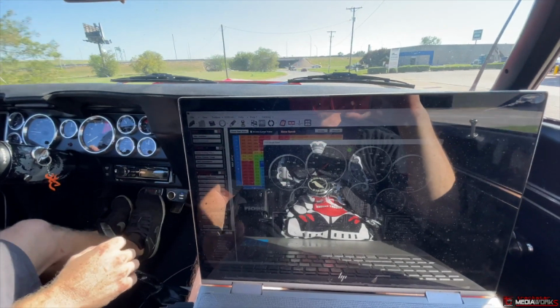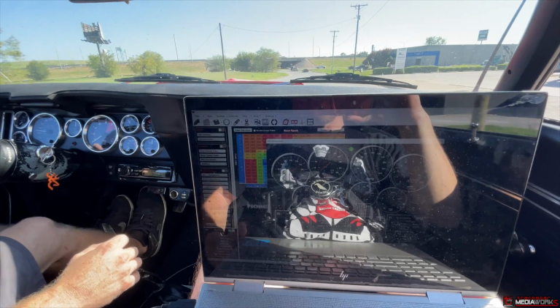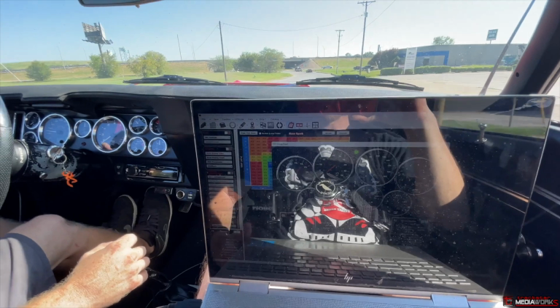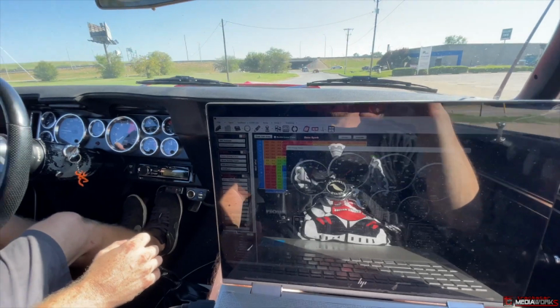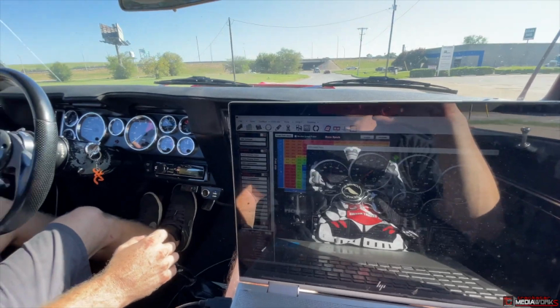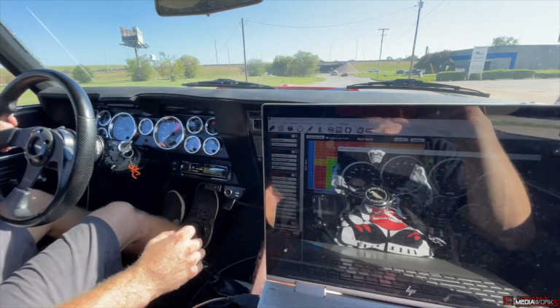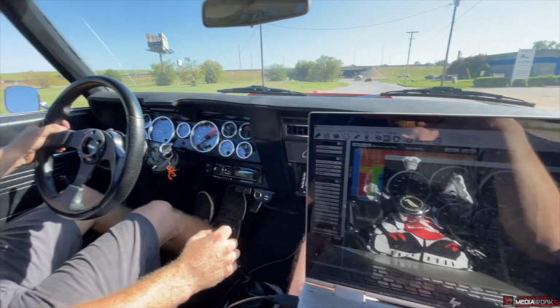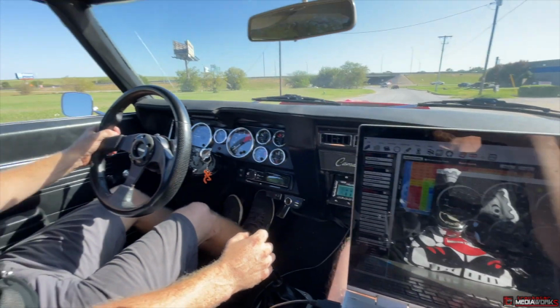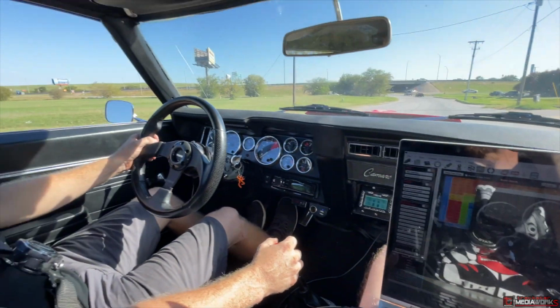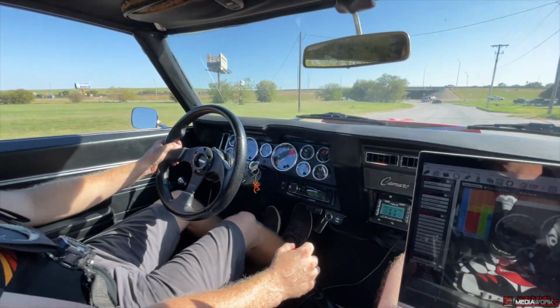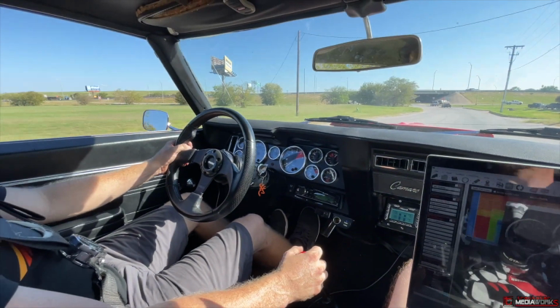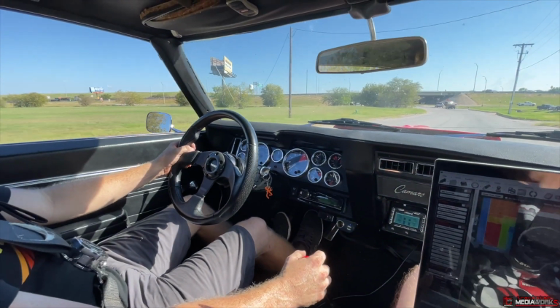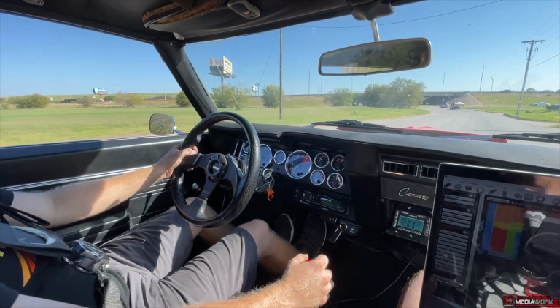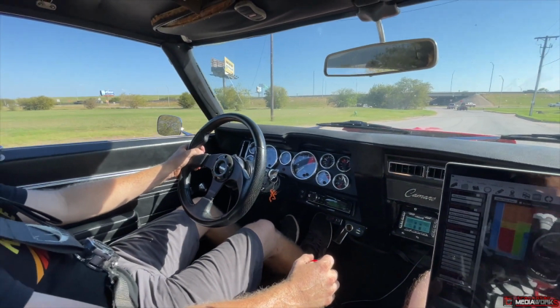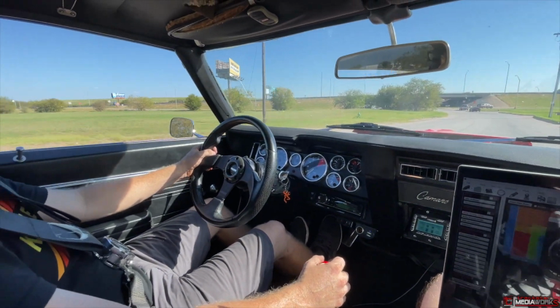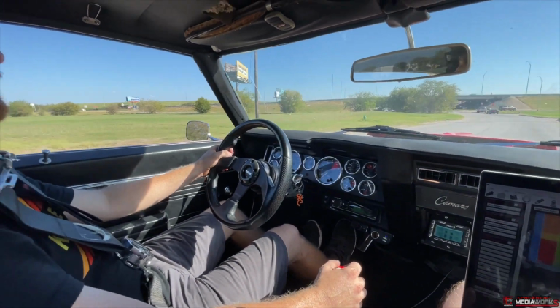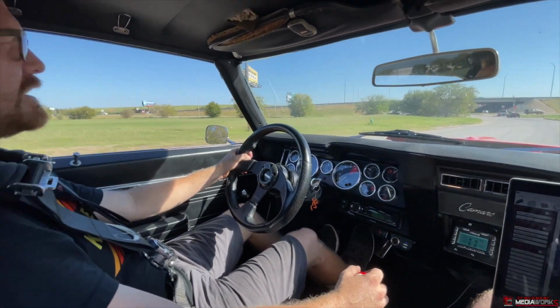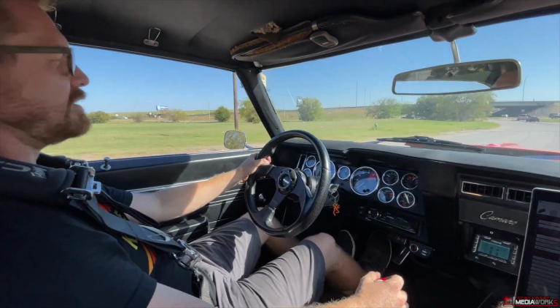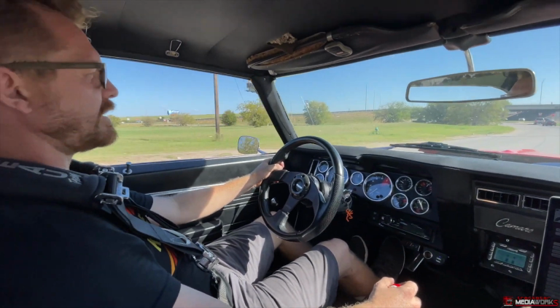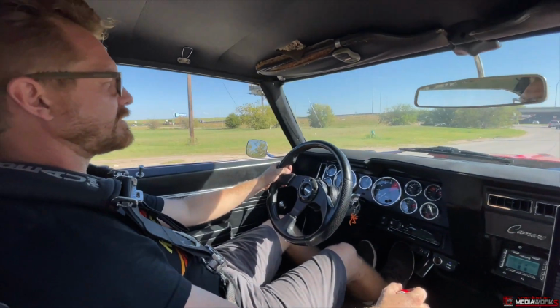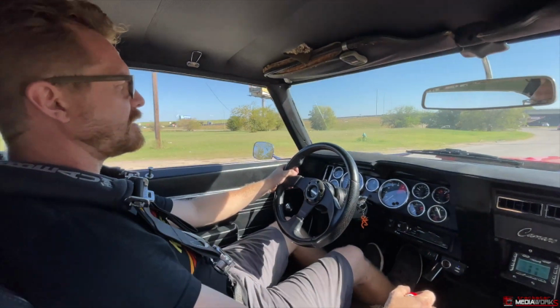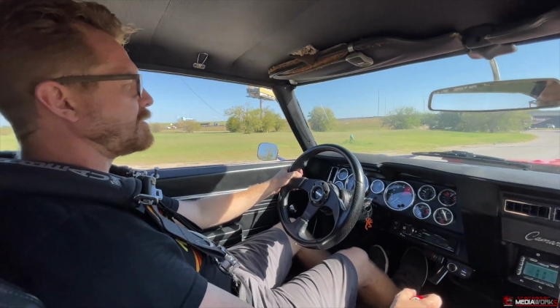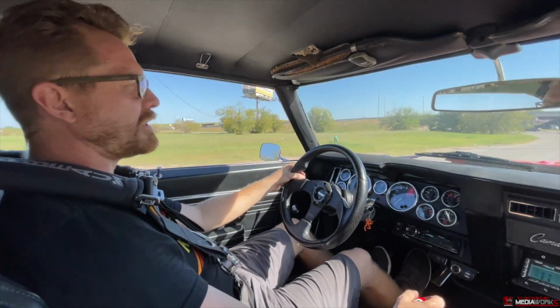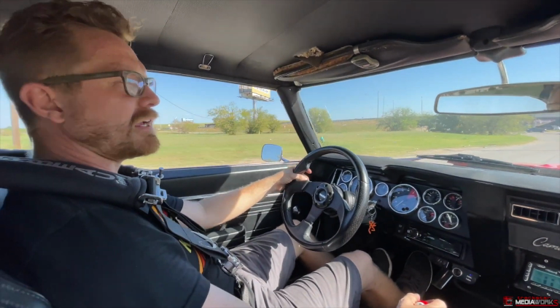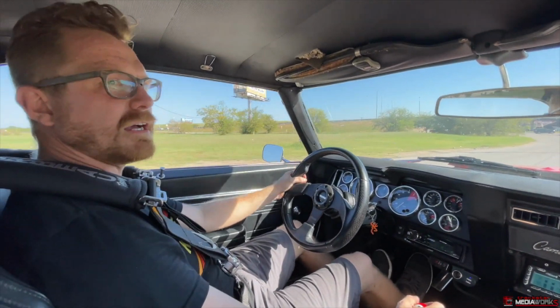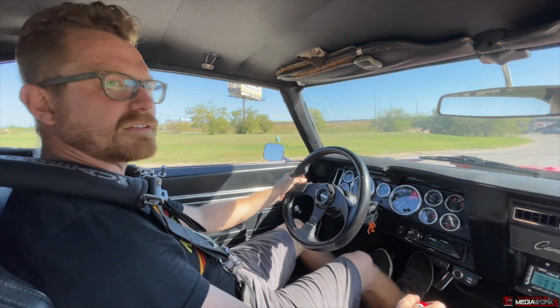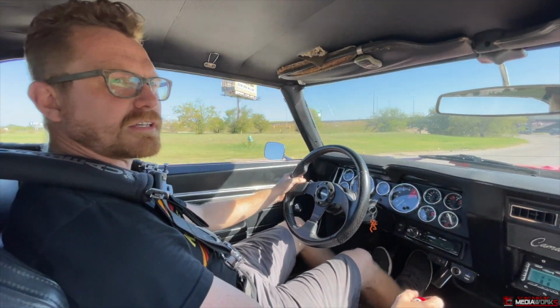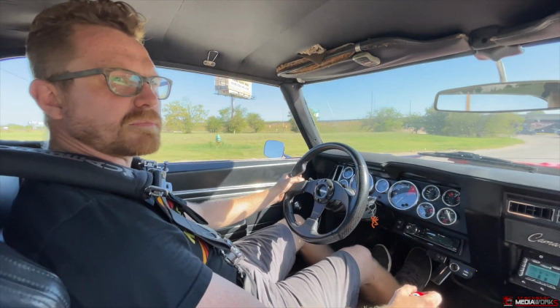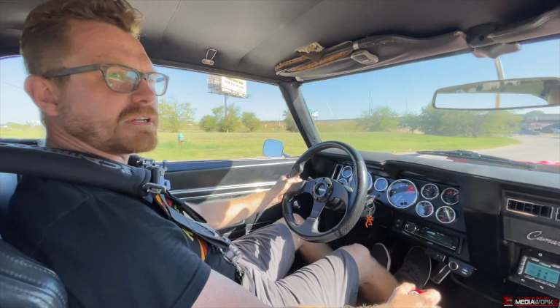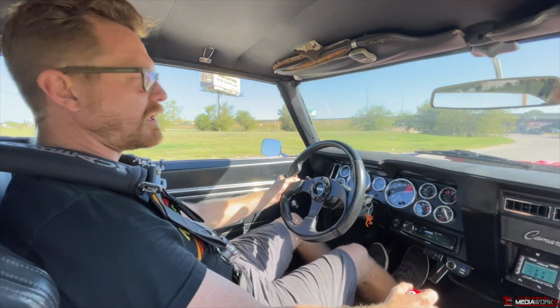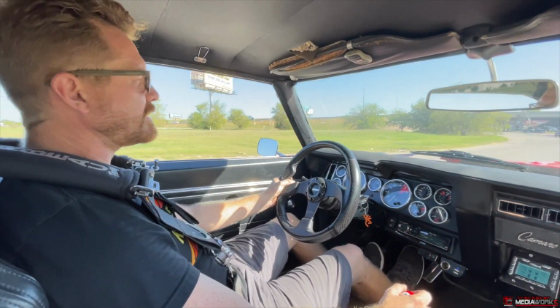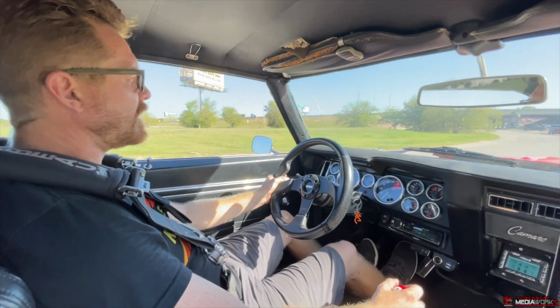Cooling temps are staying good. Everything looks good. Looks like it's going to be a pretty solid car.